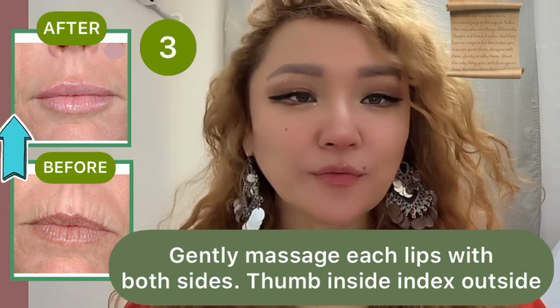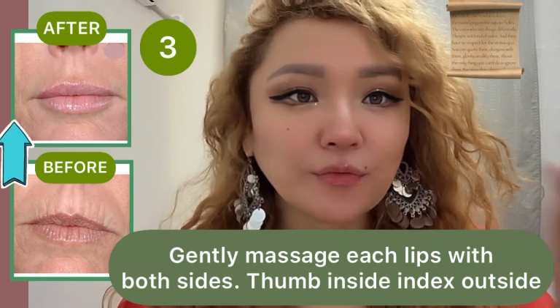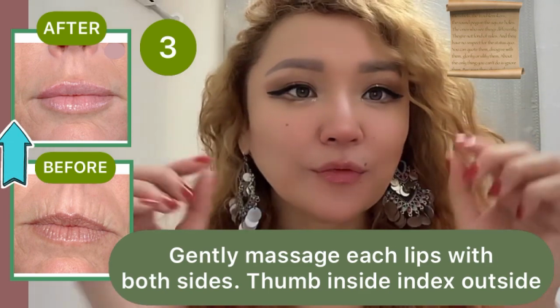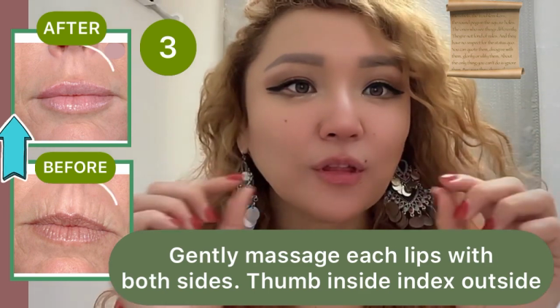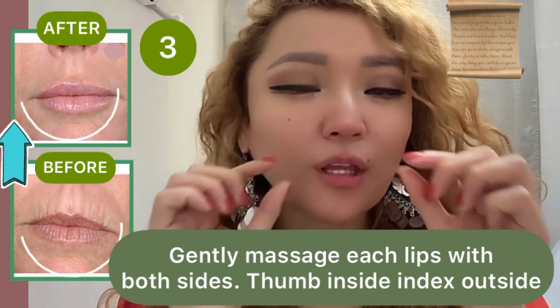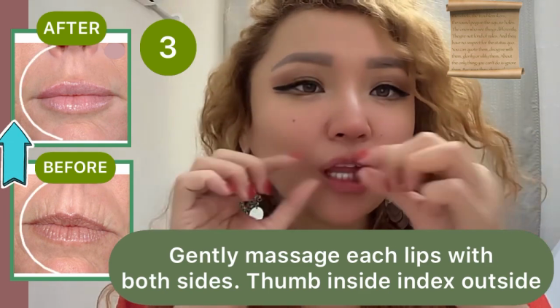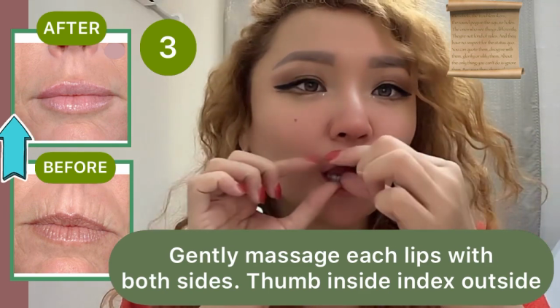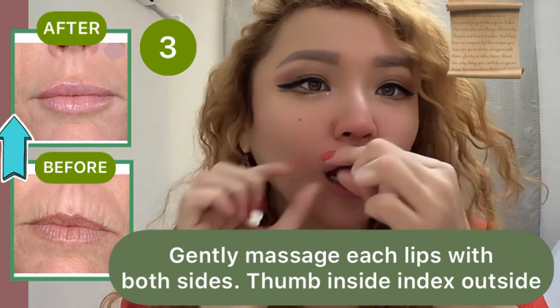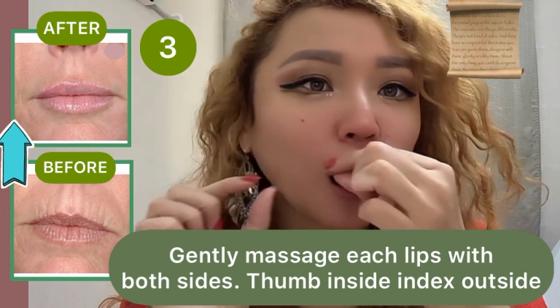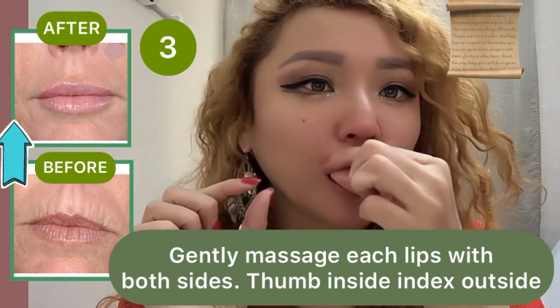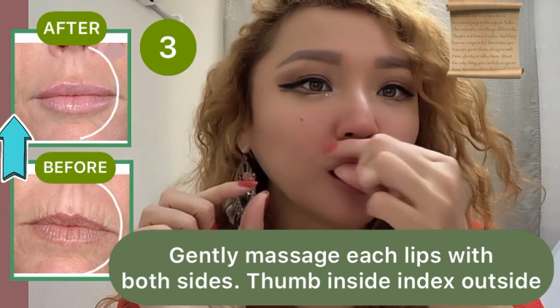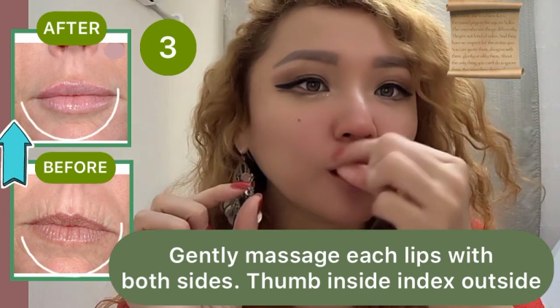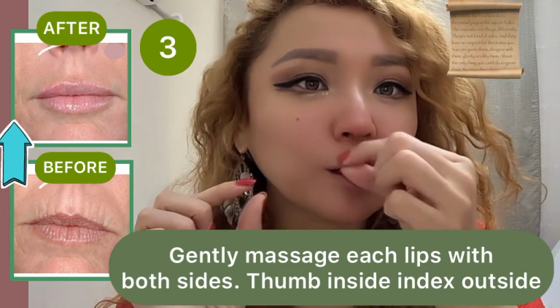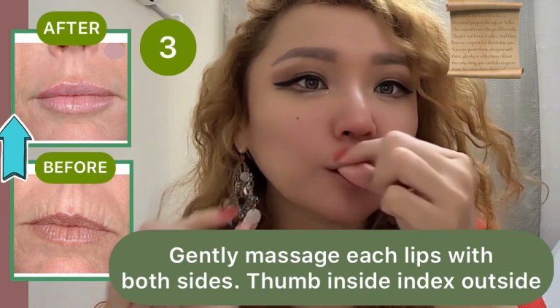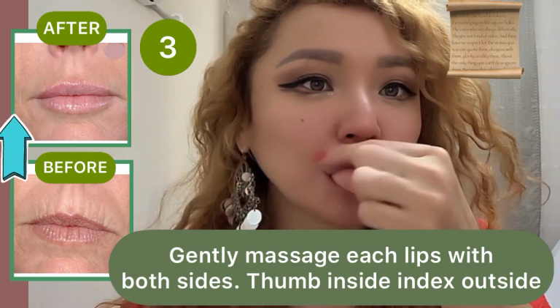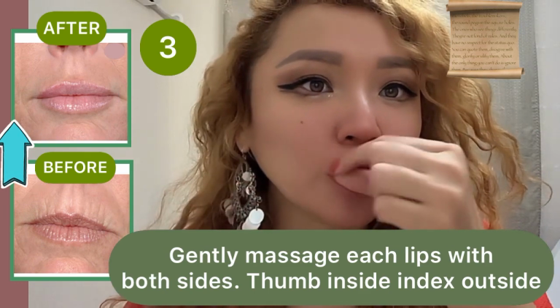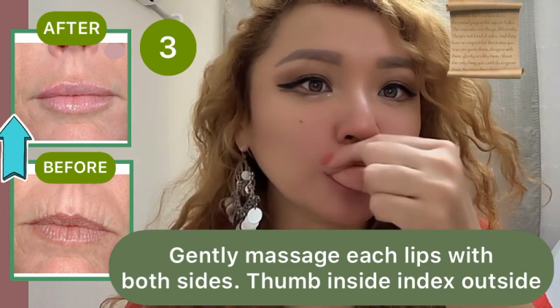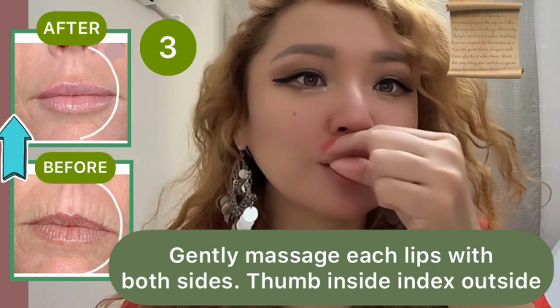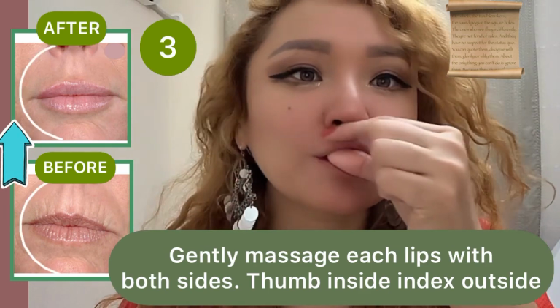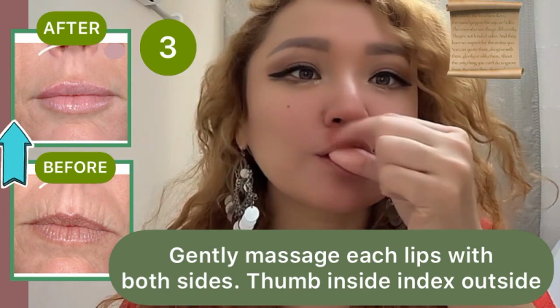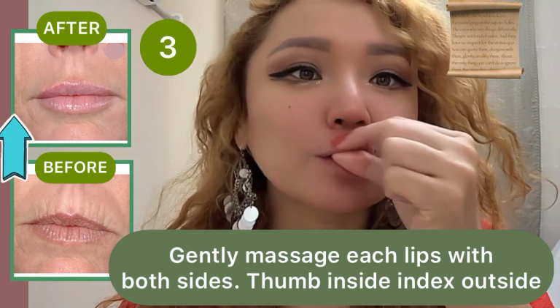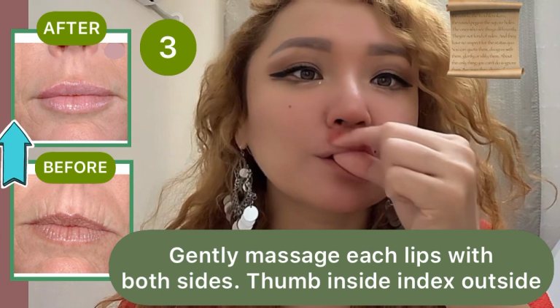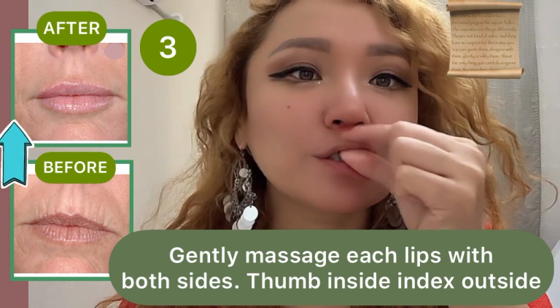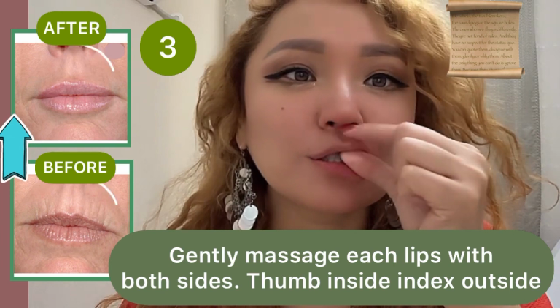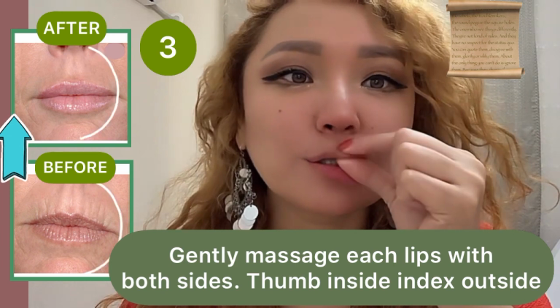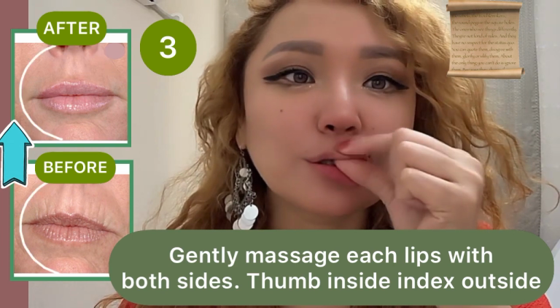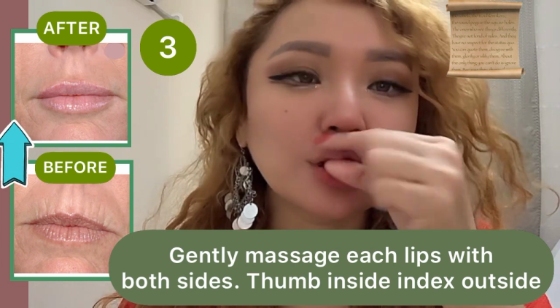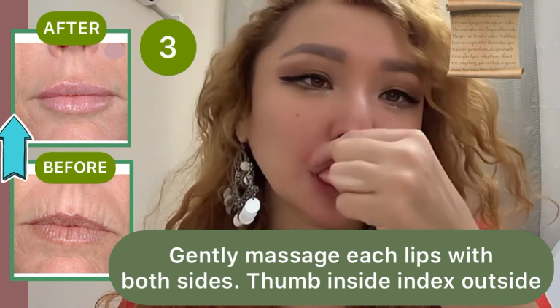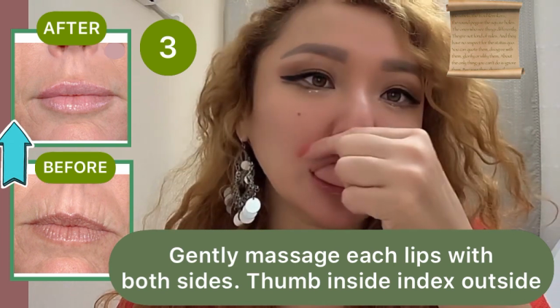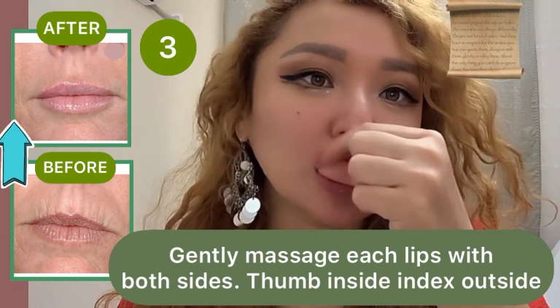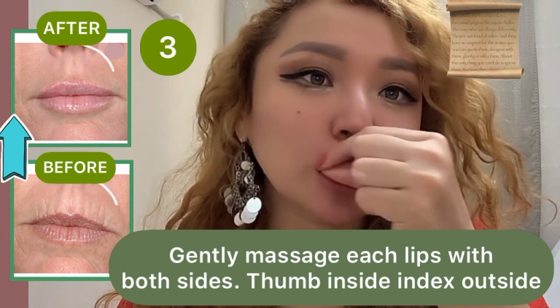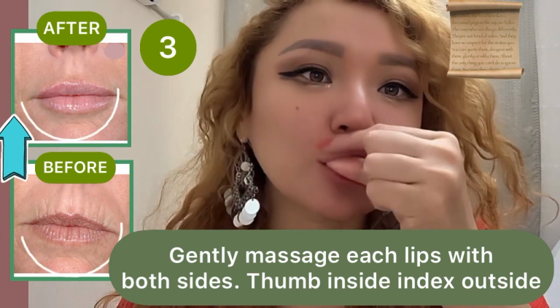Gently massage each part of the lips with both sides. Thumb inside, index finger outside.